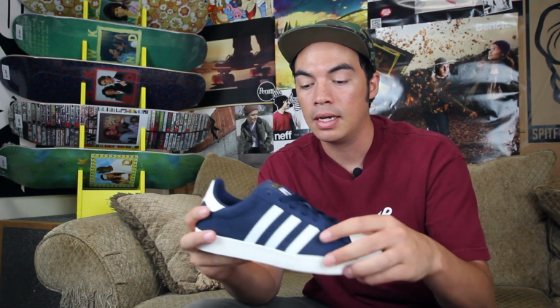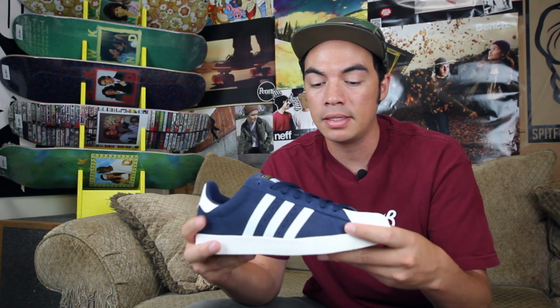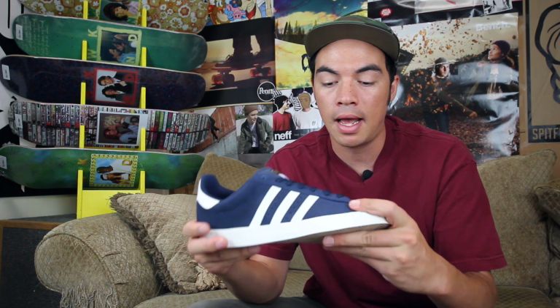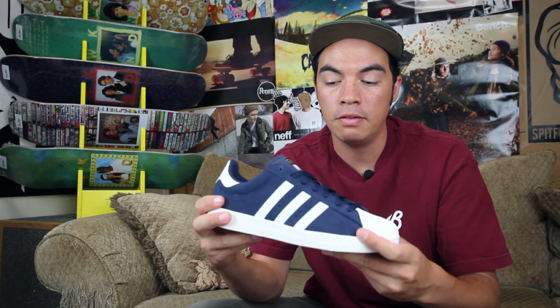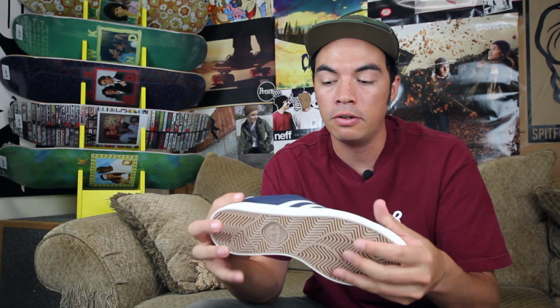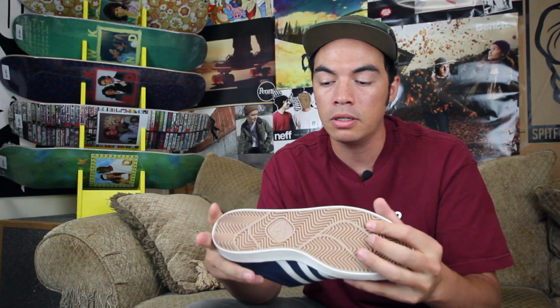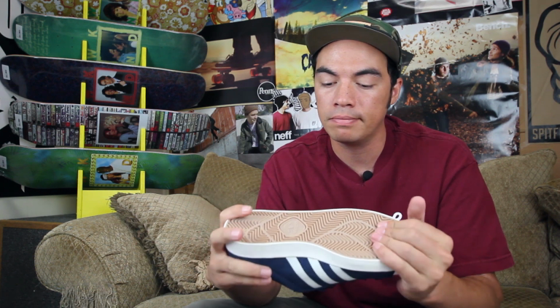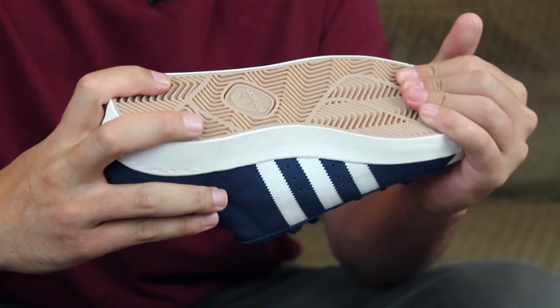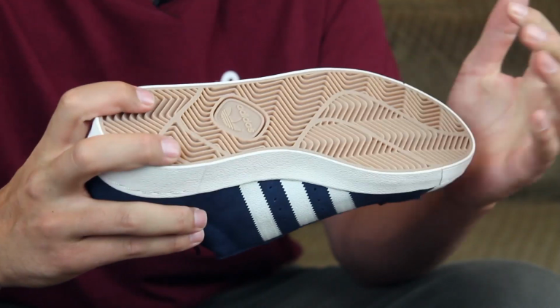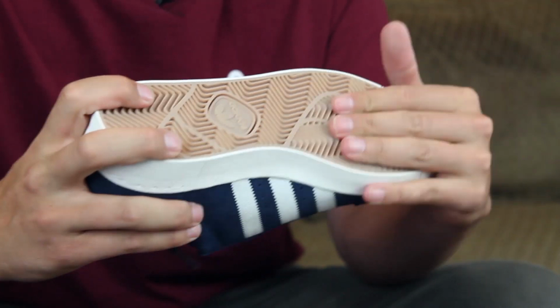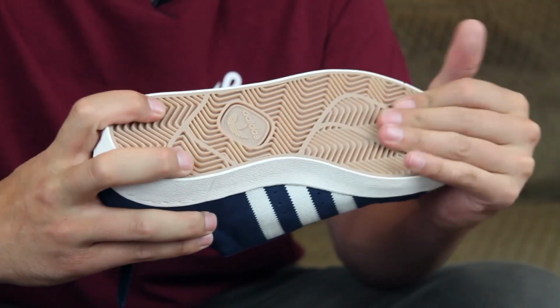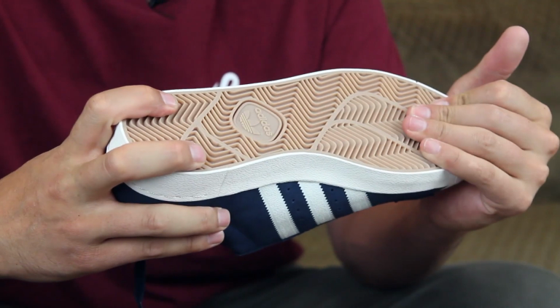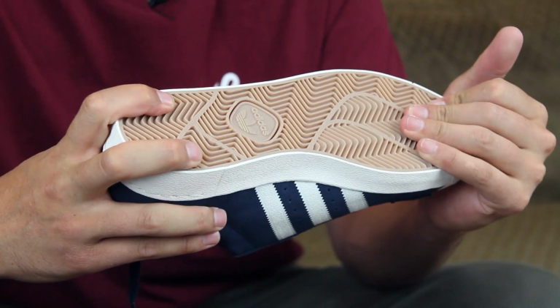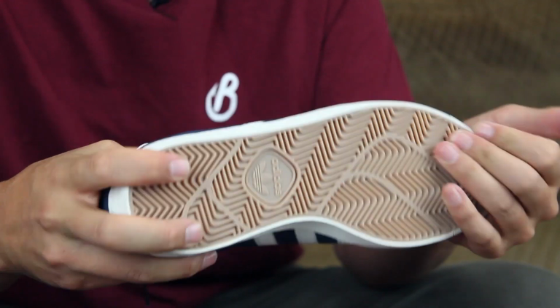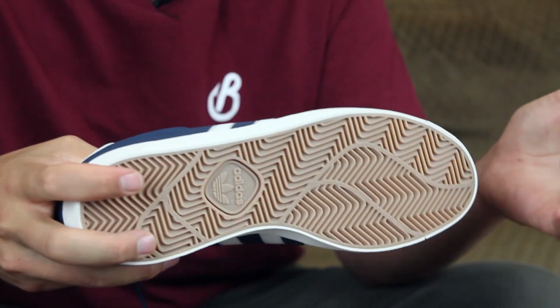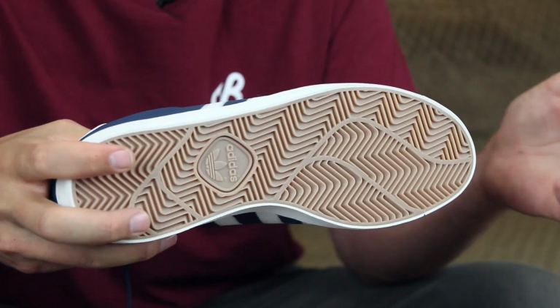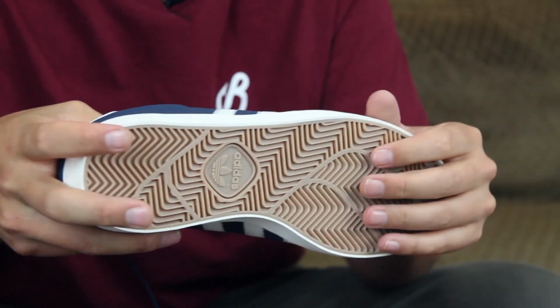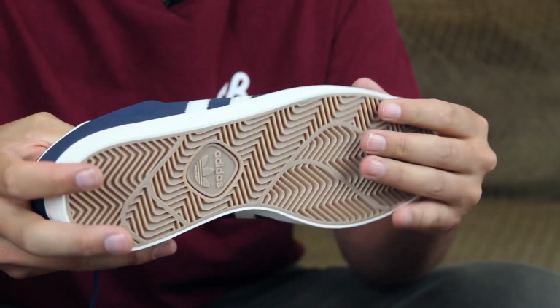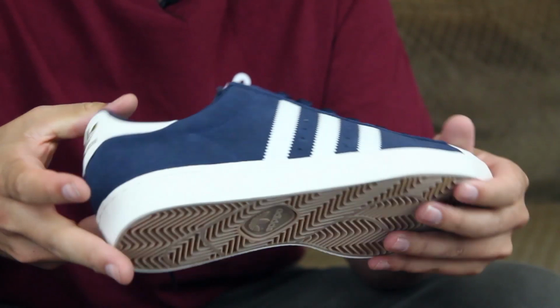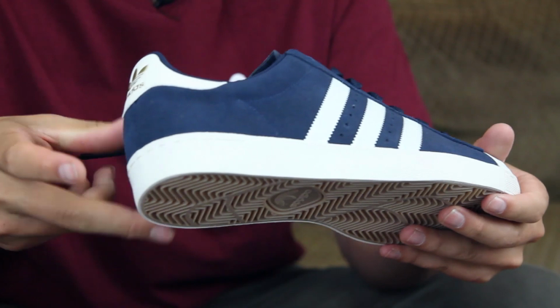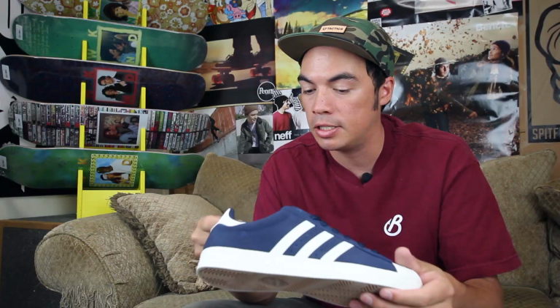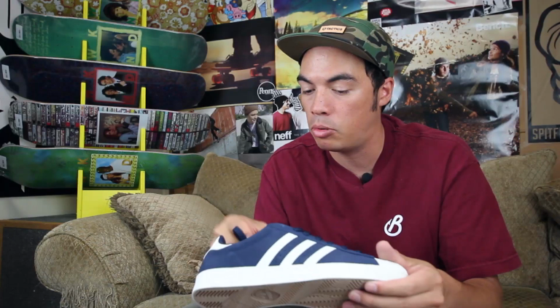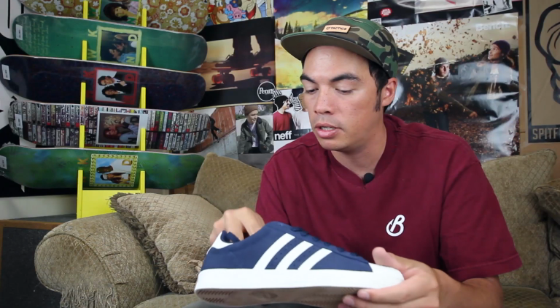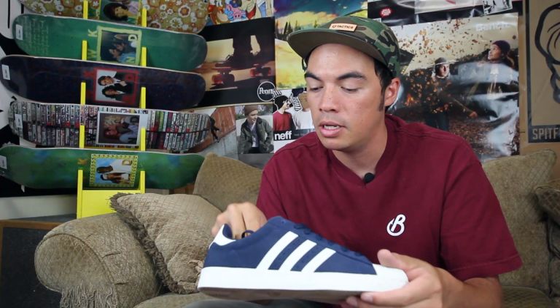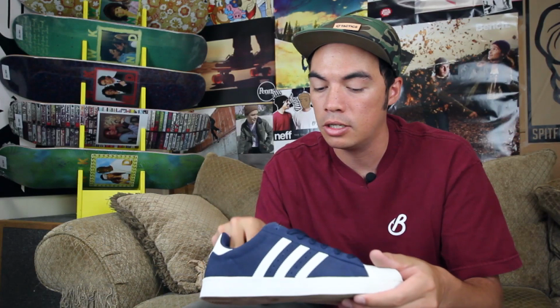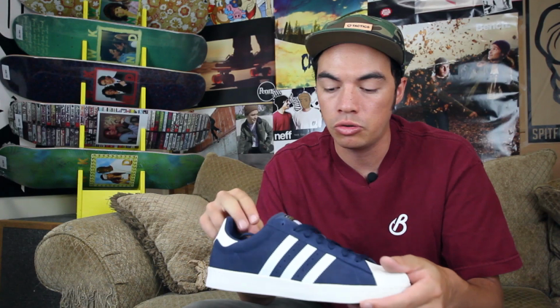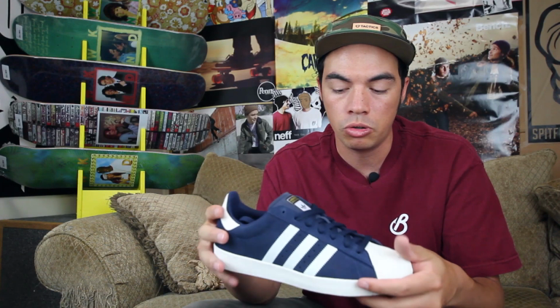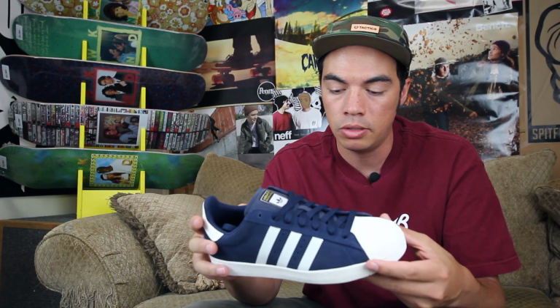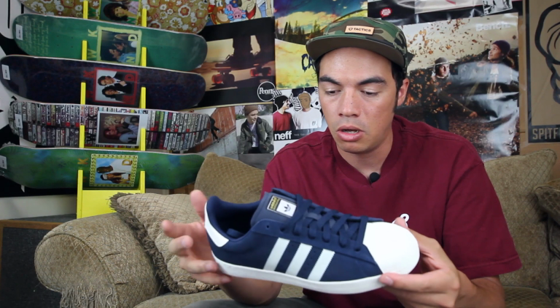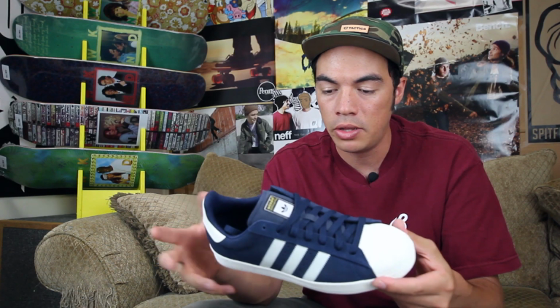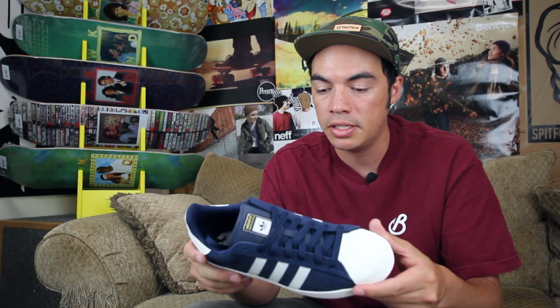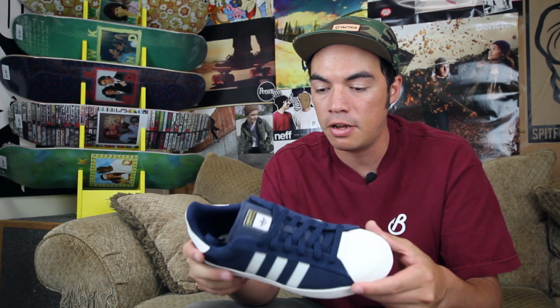Classic style Volk. Vector traction outsole — superior grip, precise board control, all that good stuff.